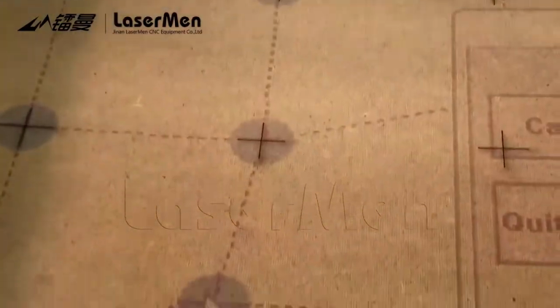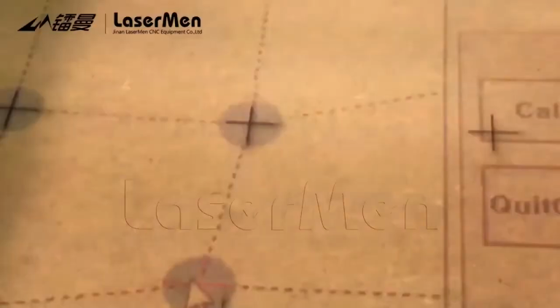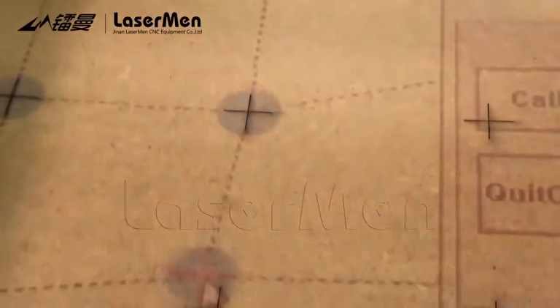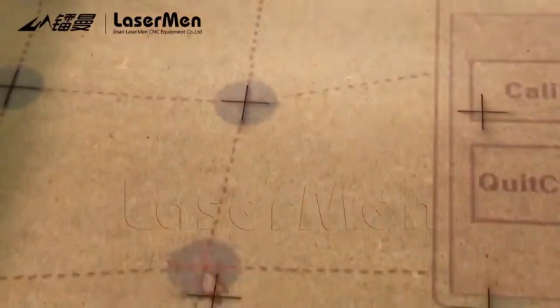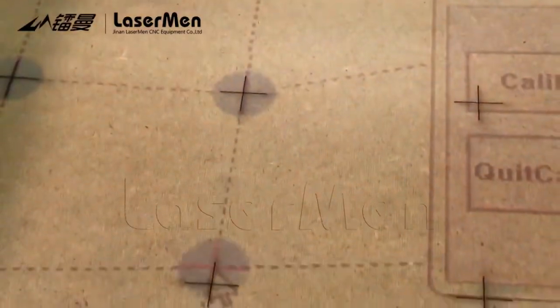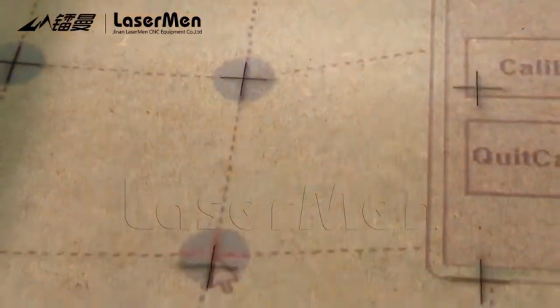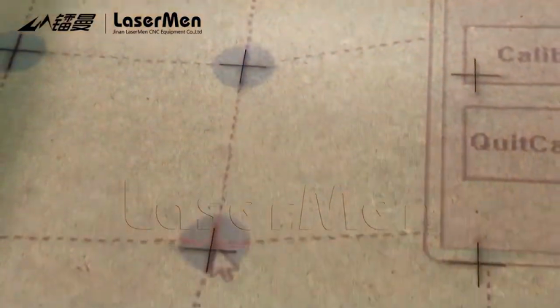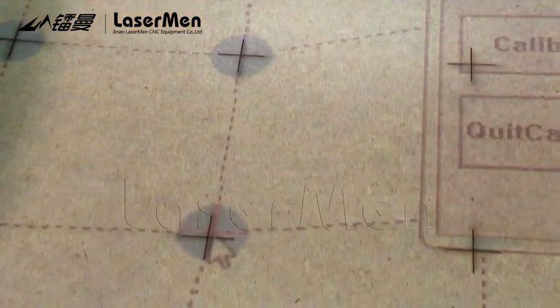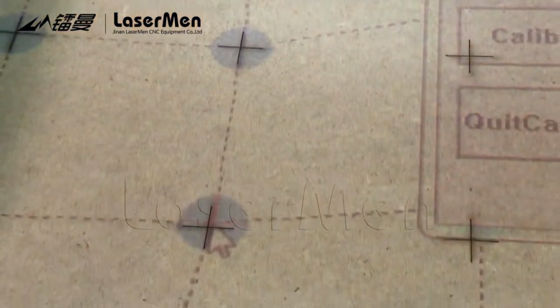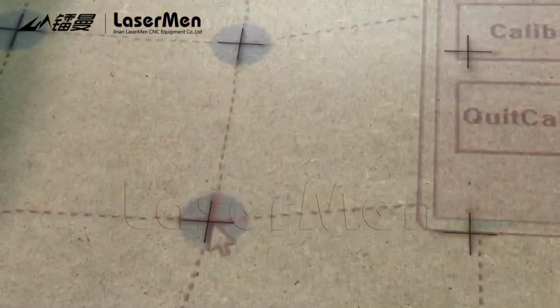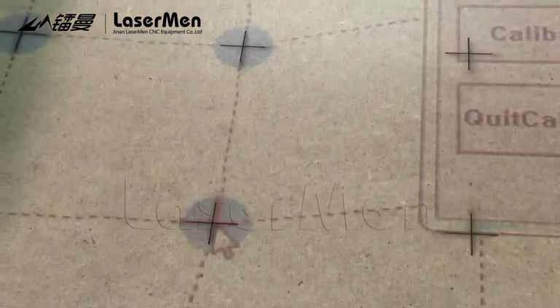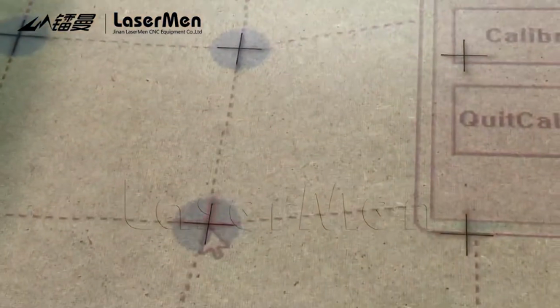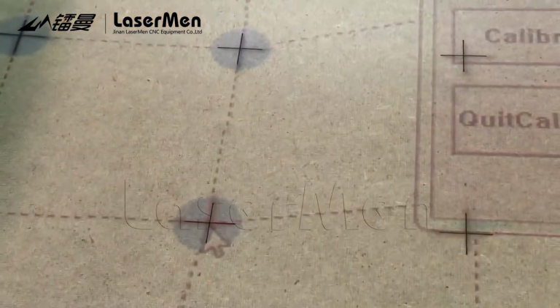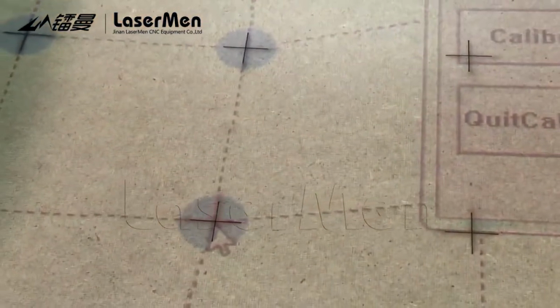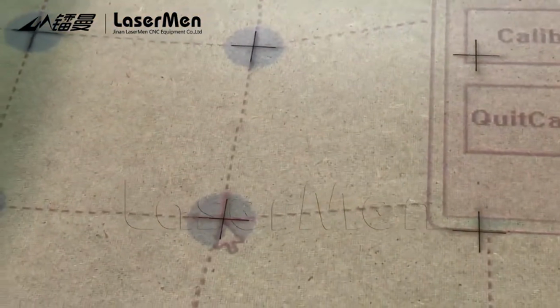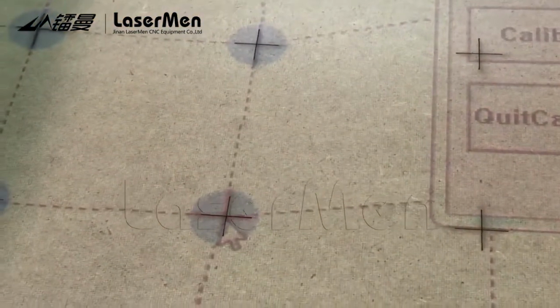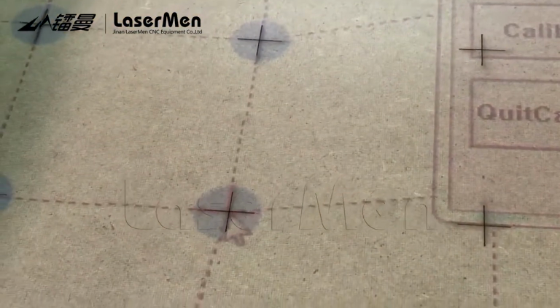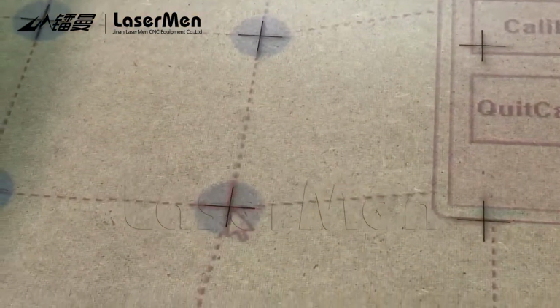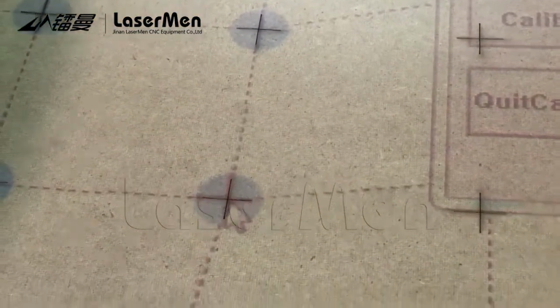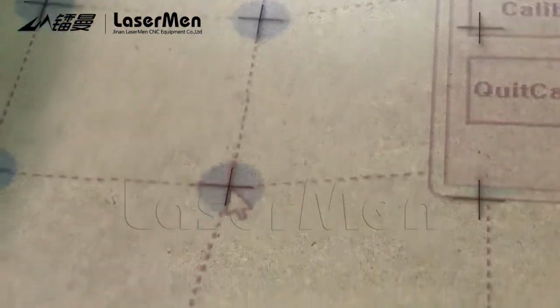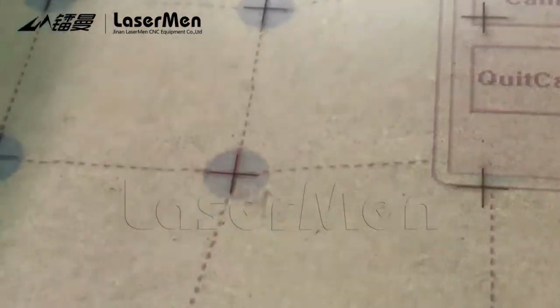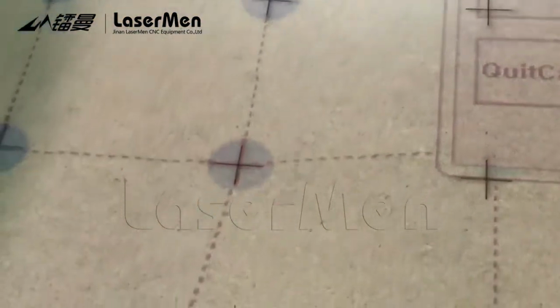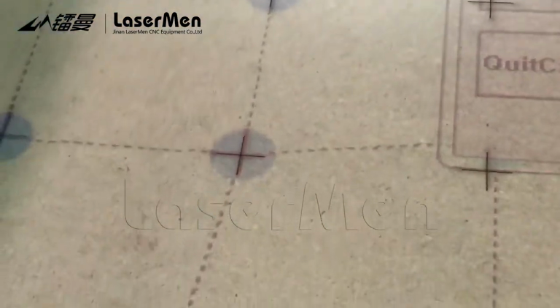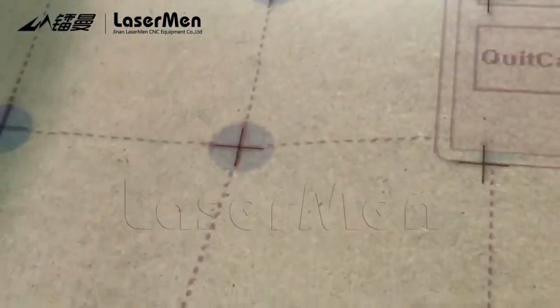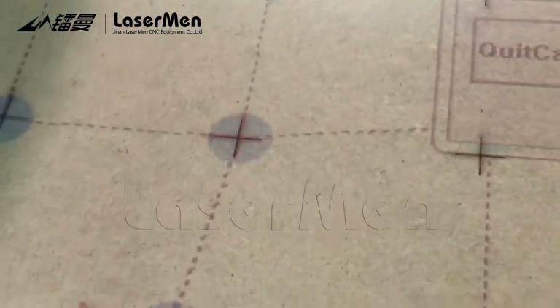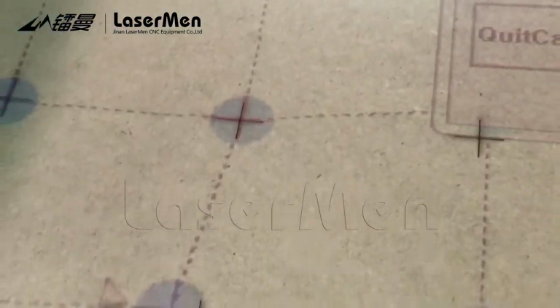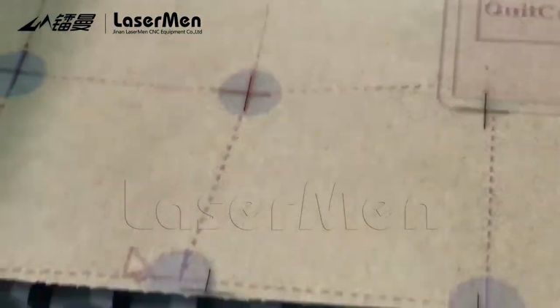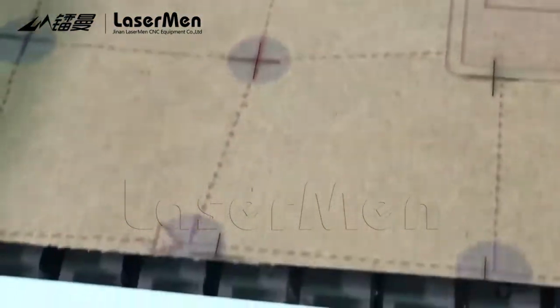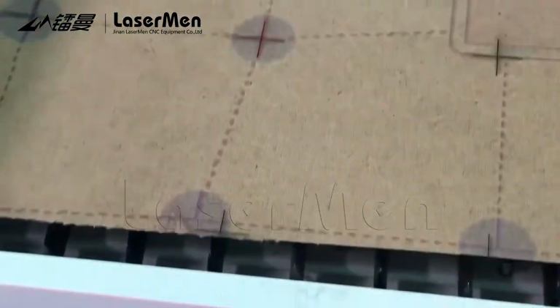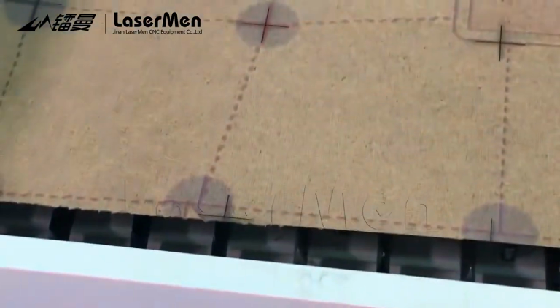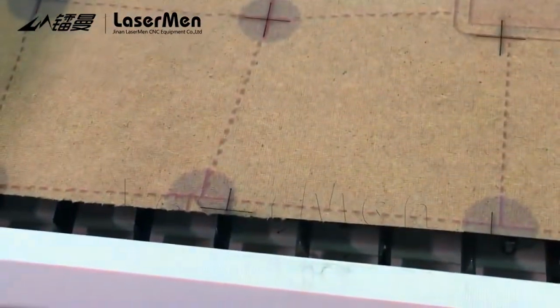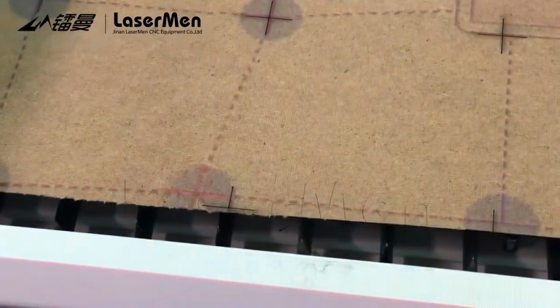Every dot needs to be in the correct position.